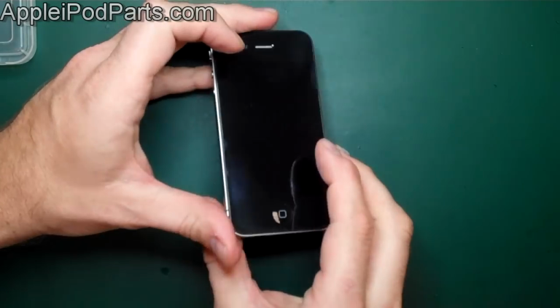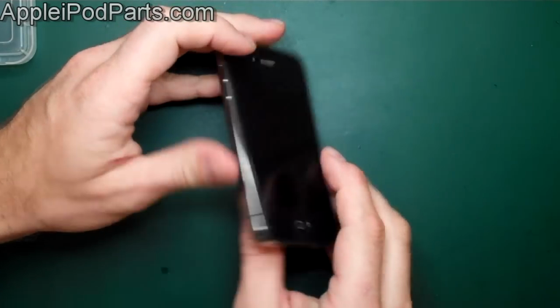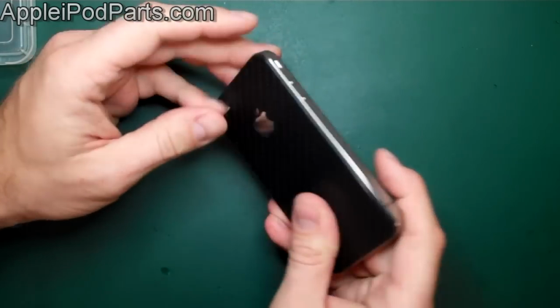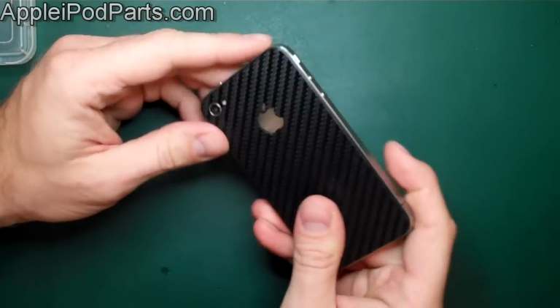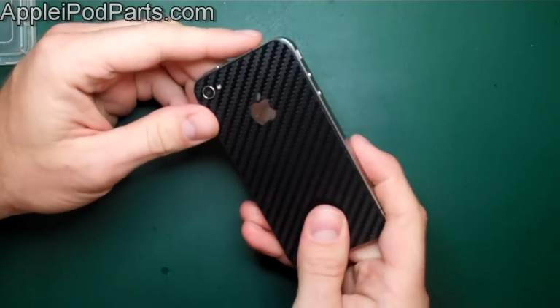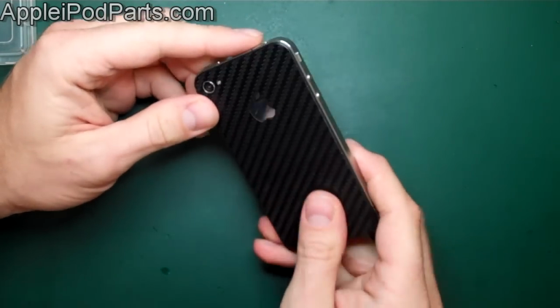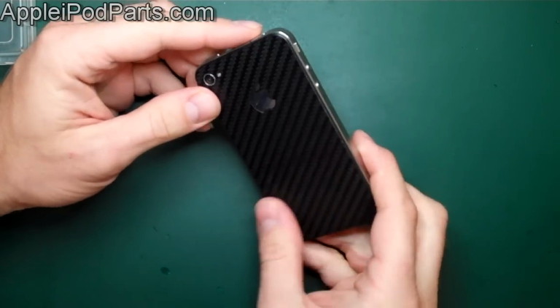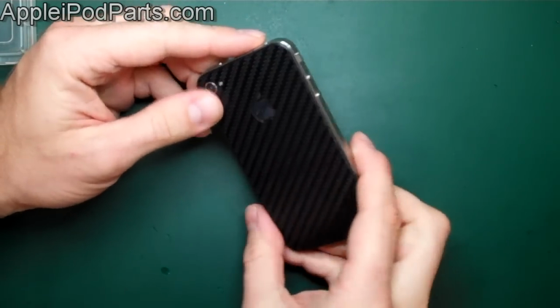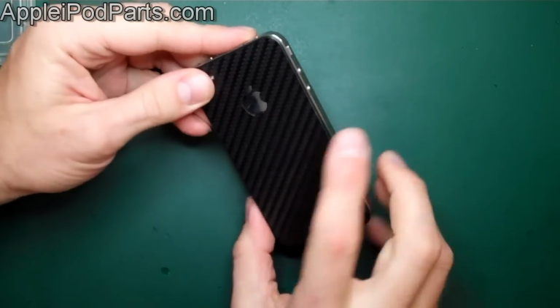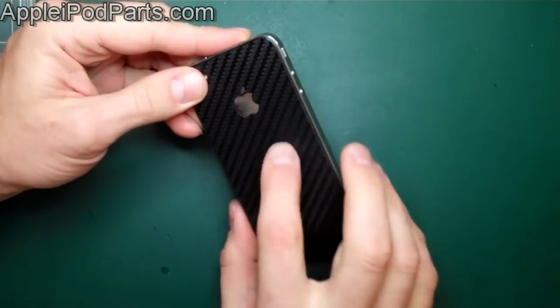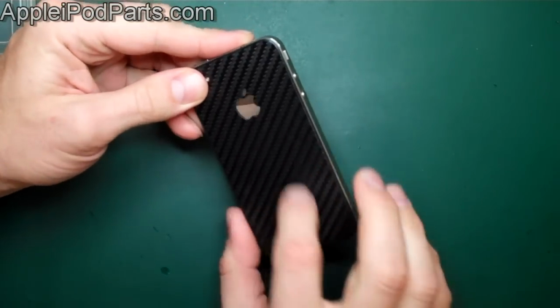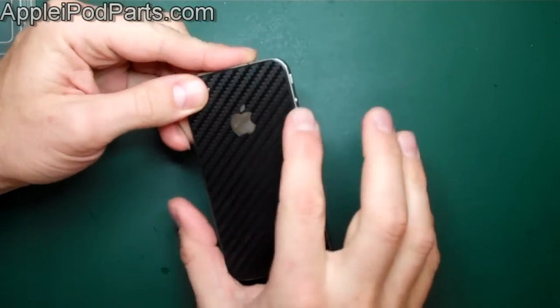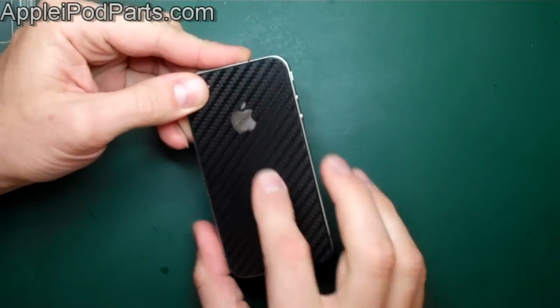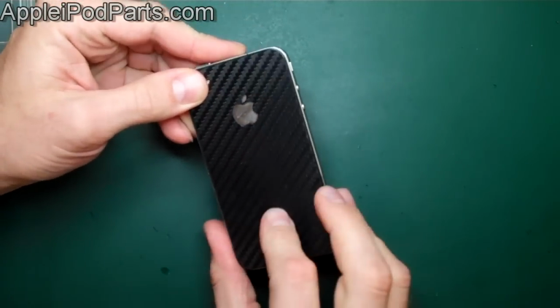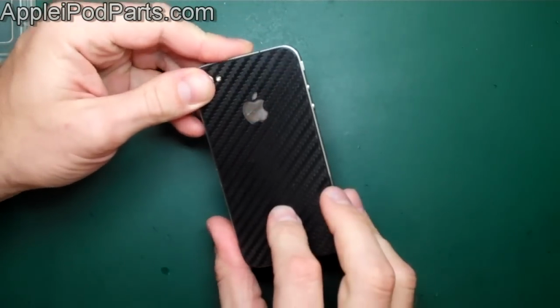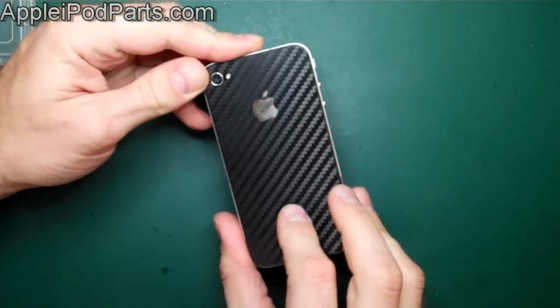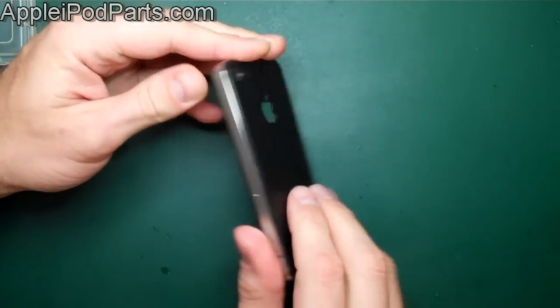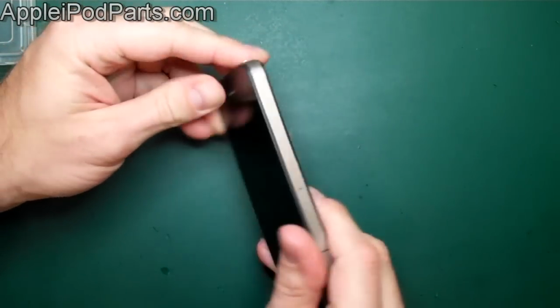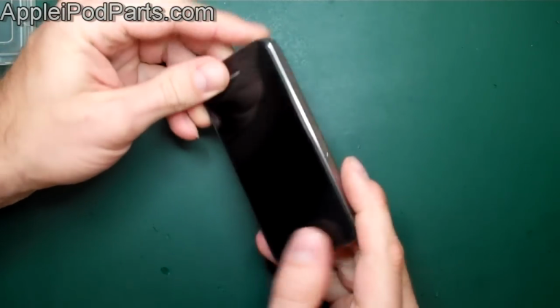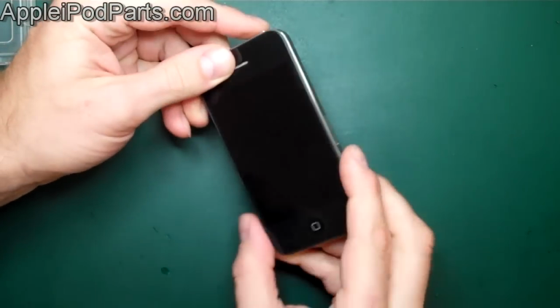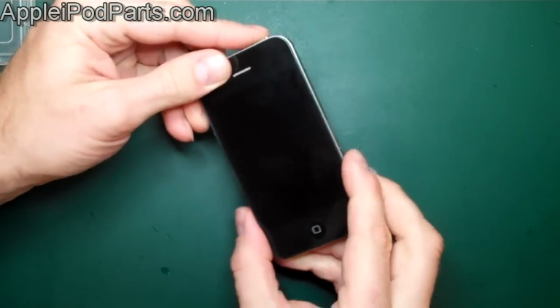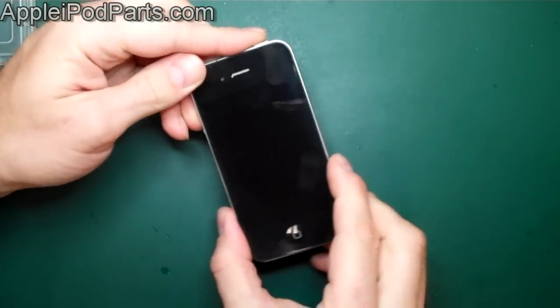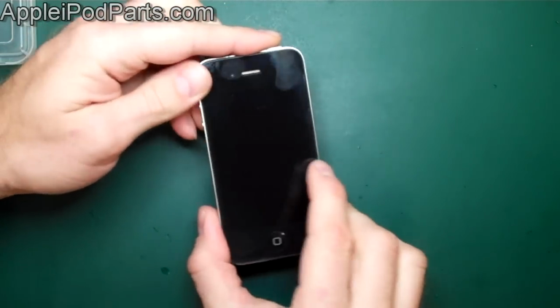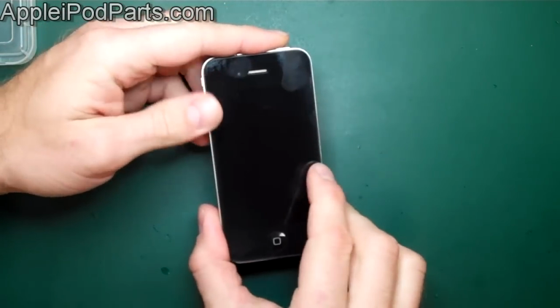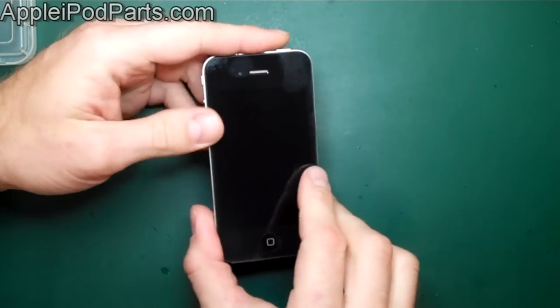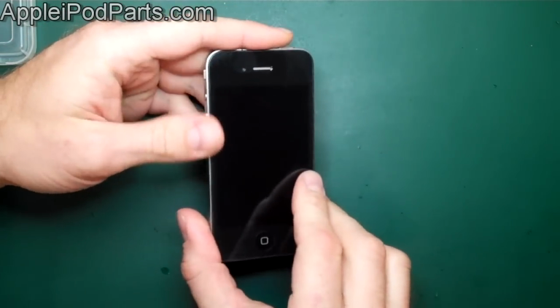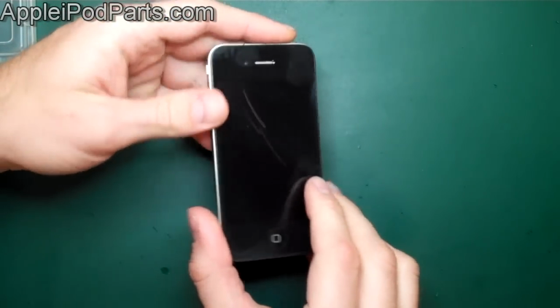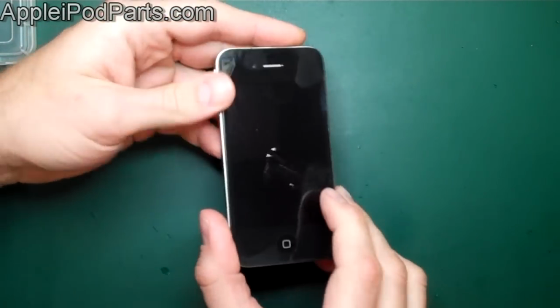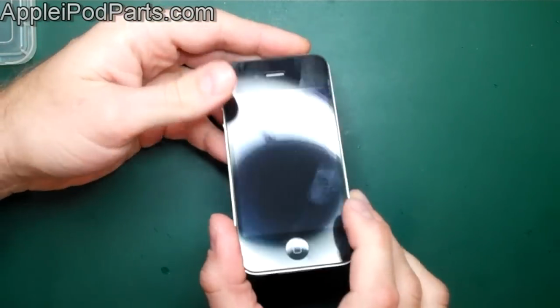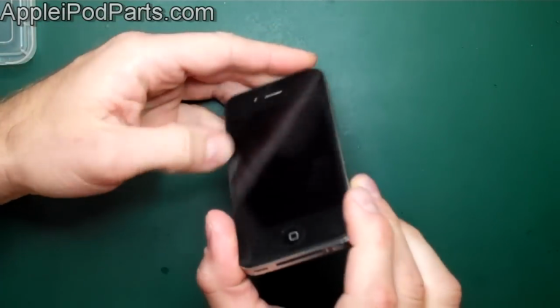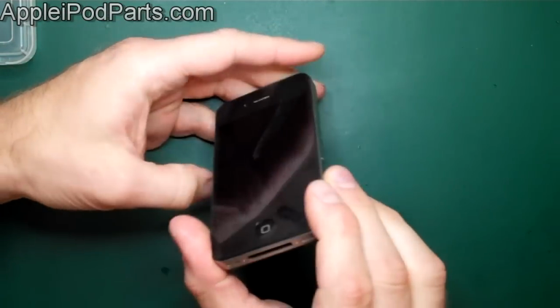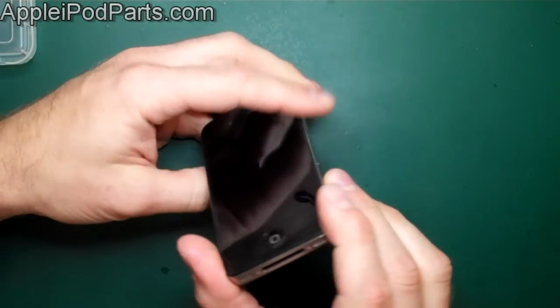First we go — we start off with our iPhone 4, nice little carbon sticker on the rear there, but apart from that, standard iPhone 4.